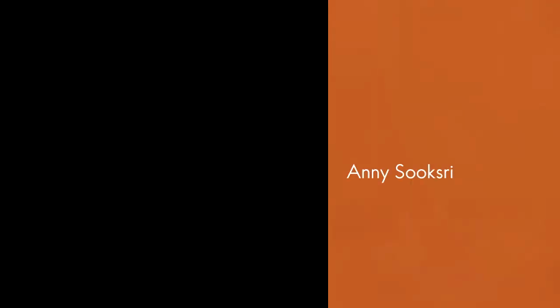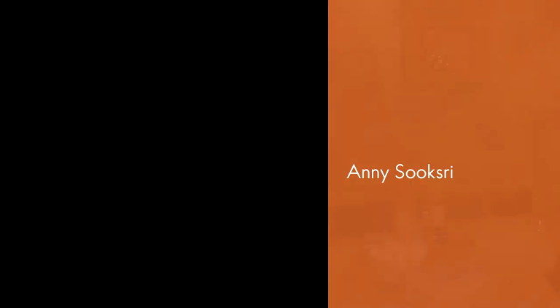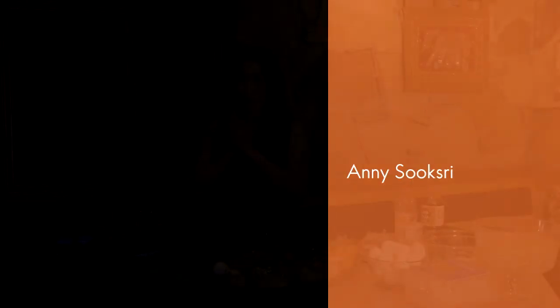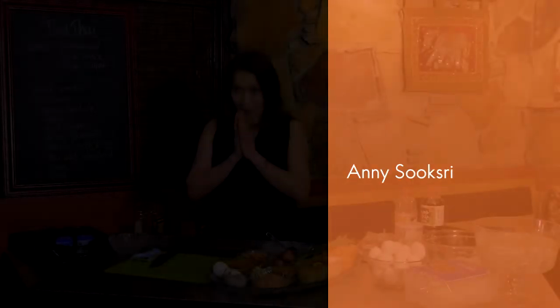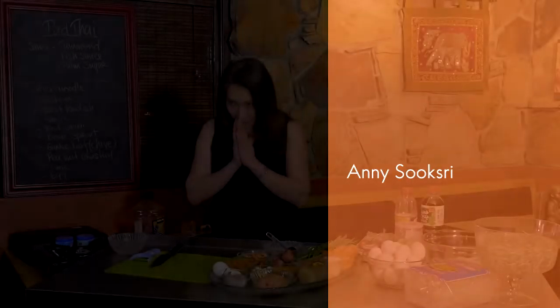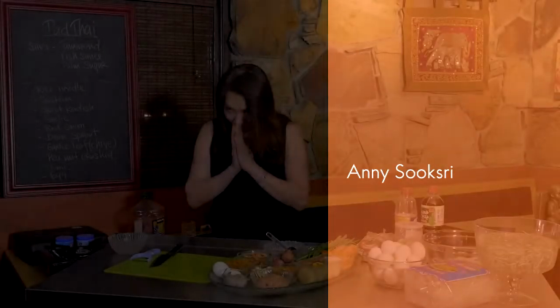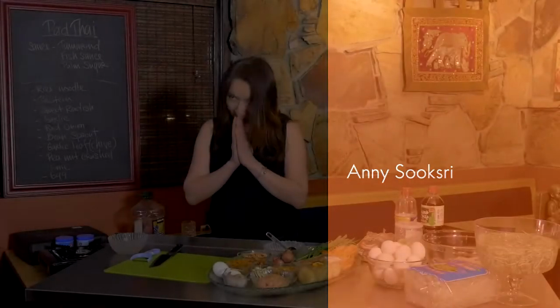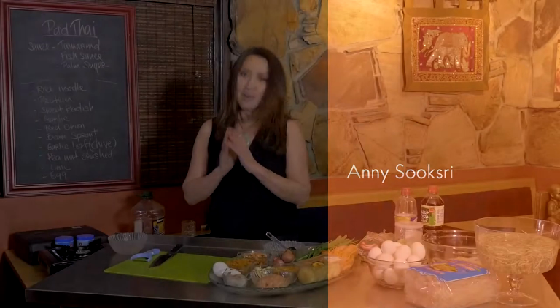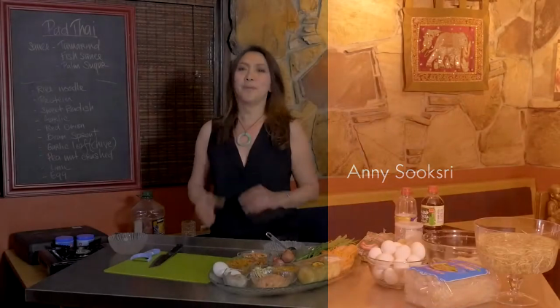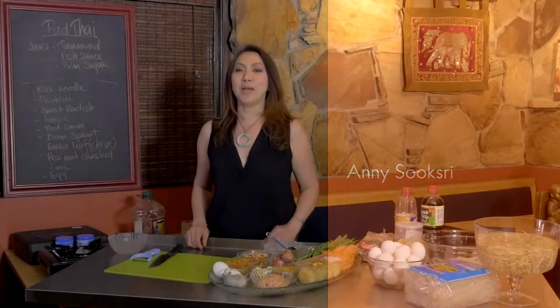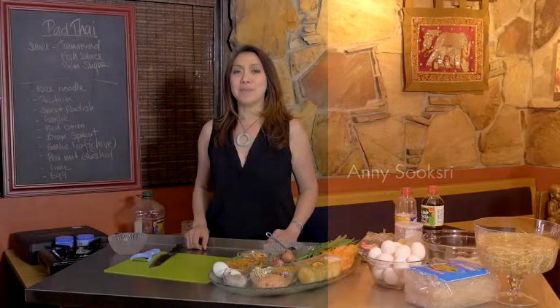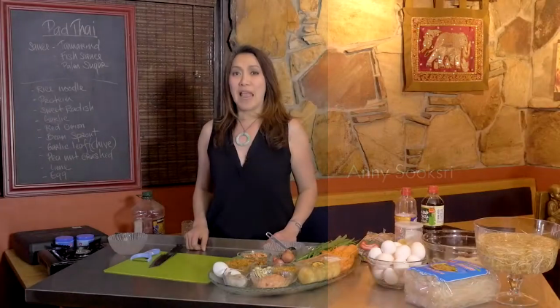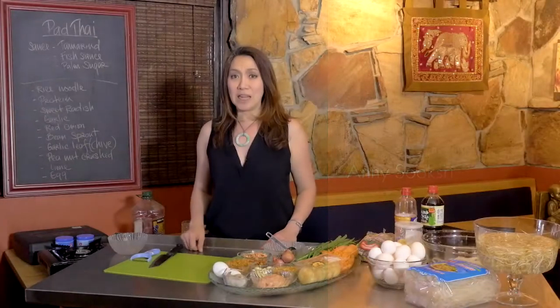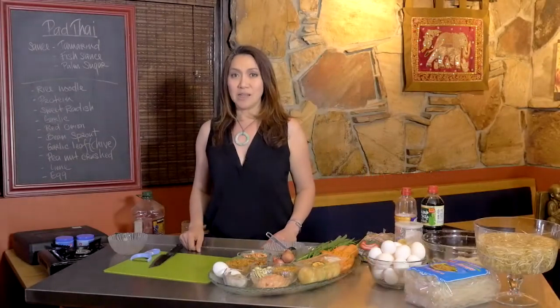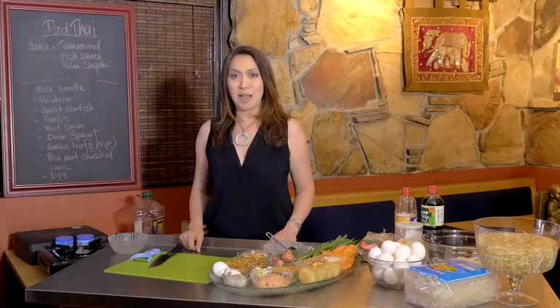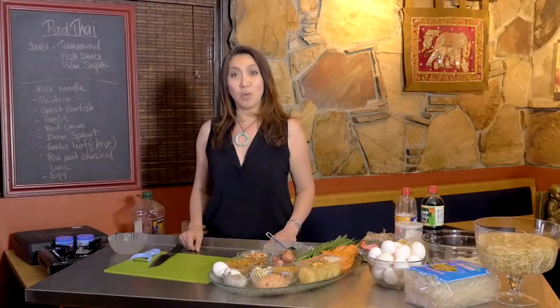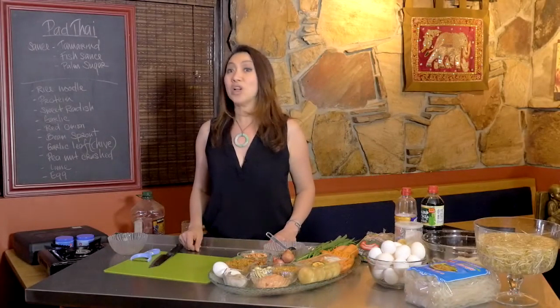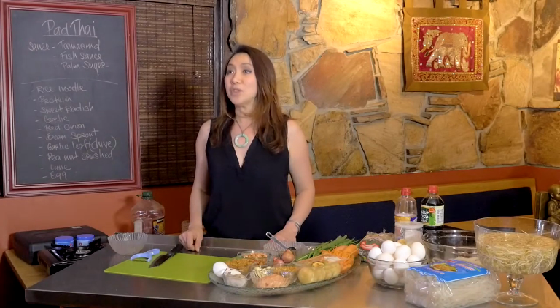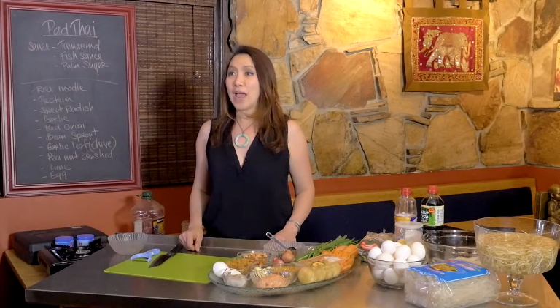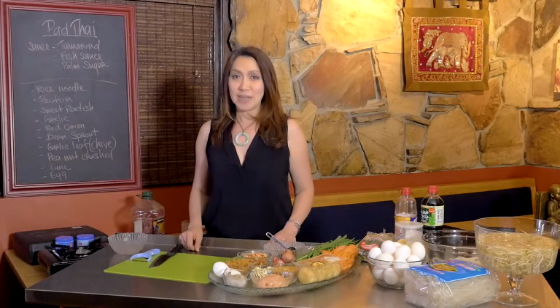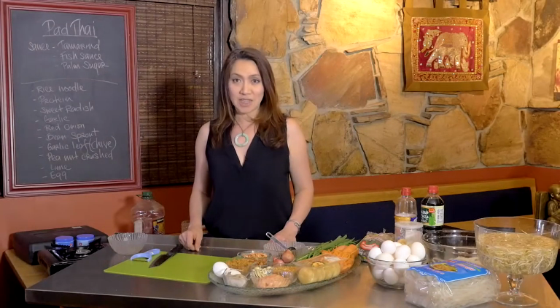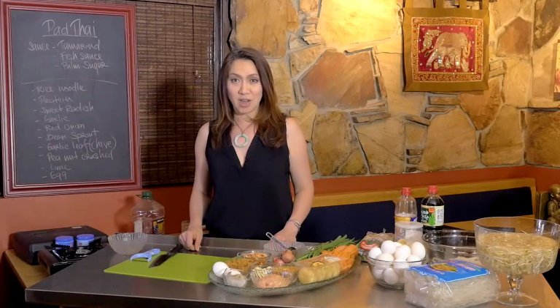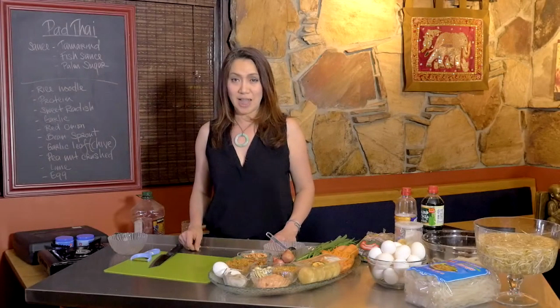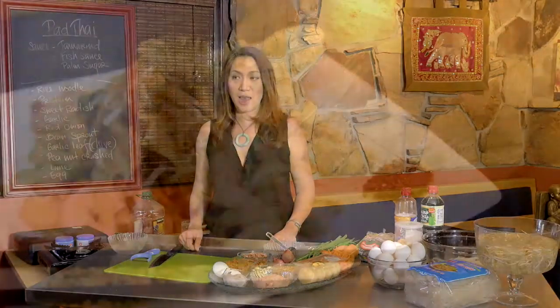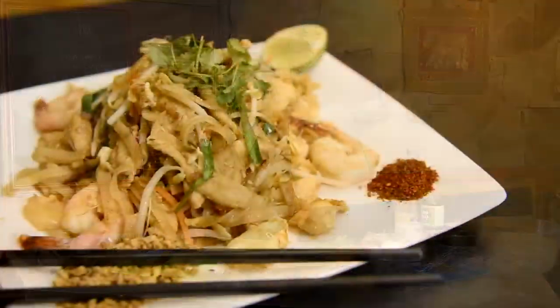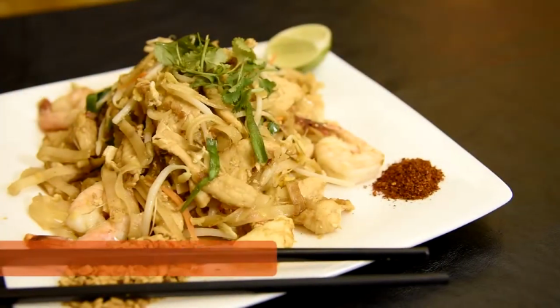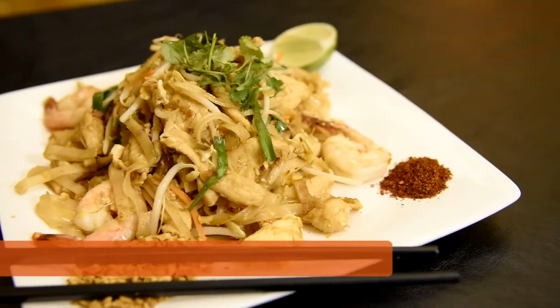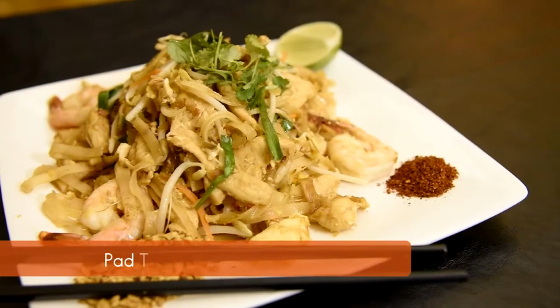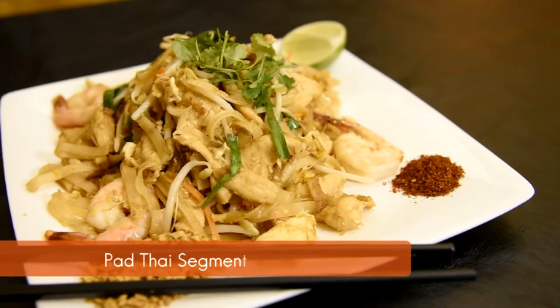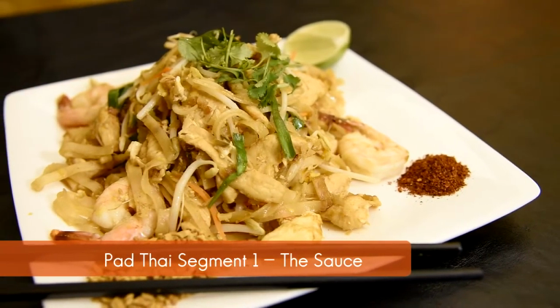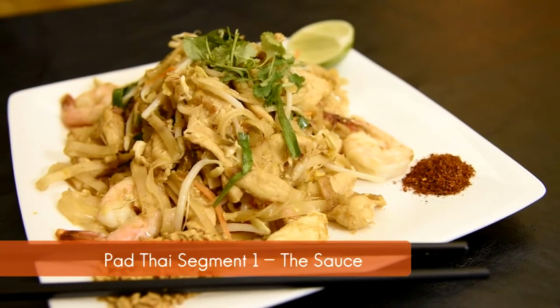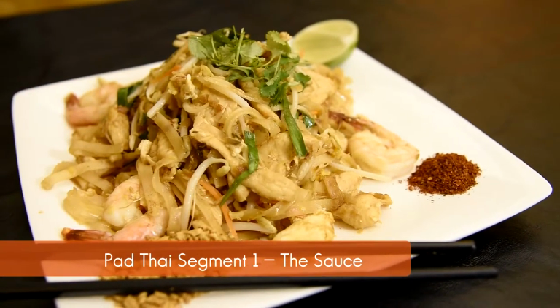Sawadee ka! My name is Annie and welcome to Annie Takes on Thai. I'm going to show you how to make Pad Thai.